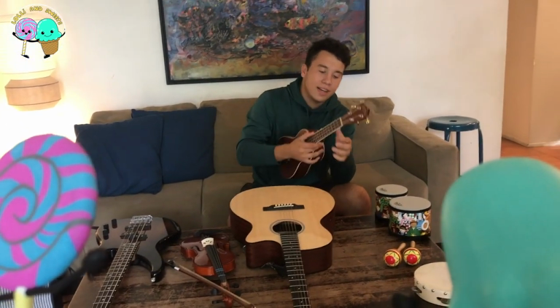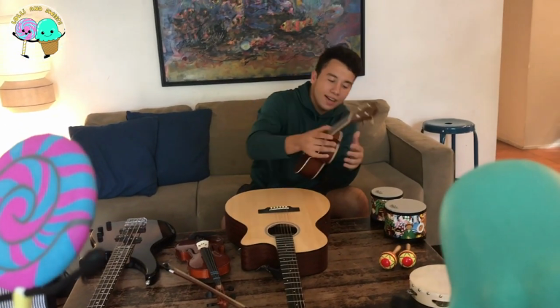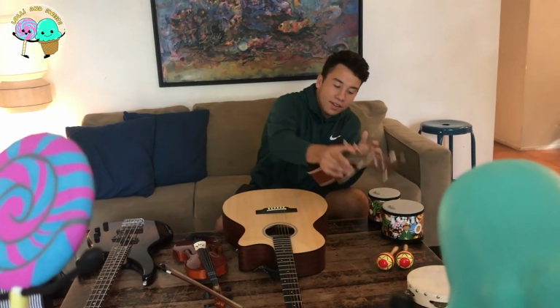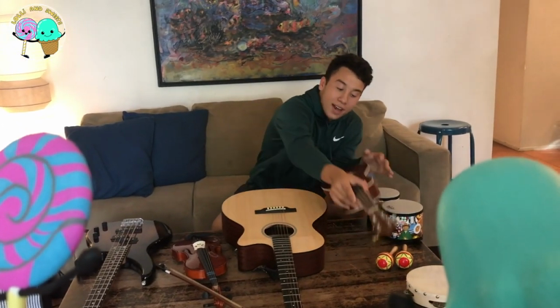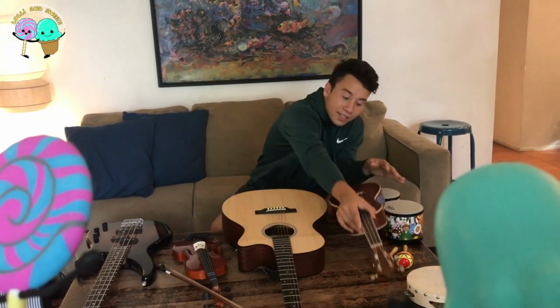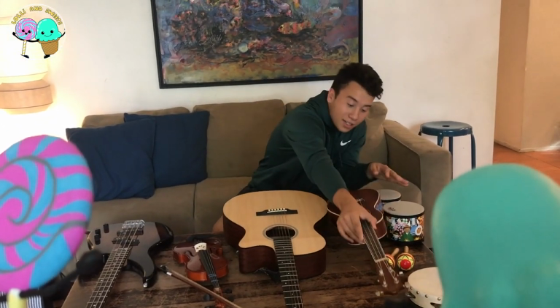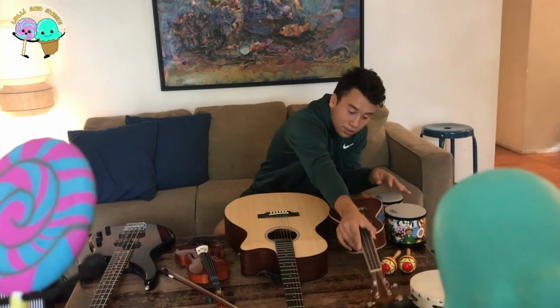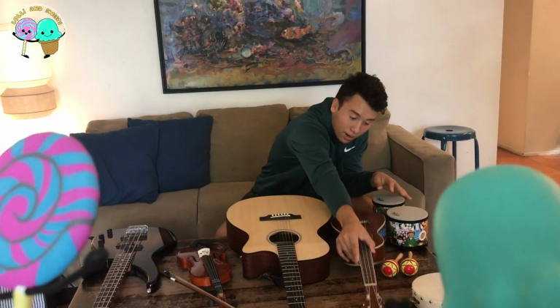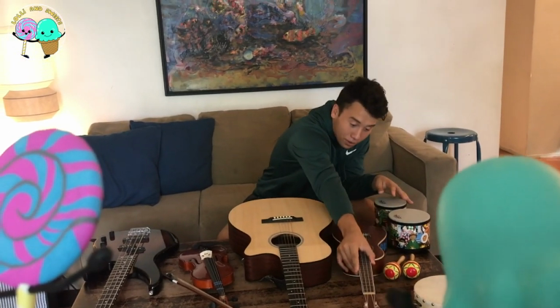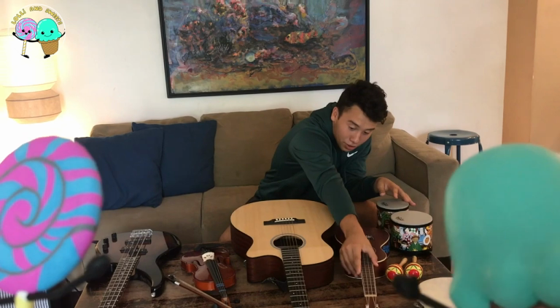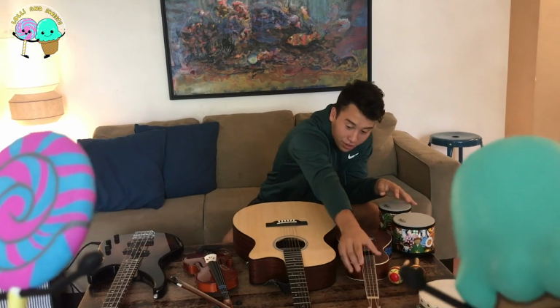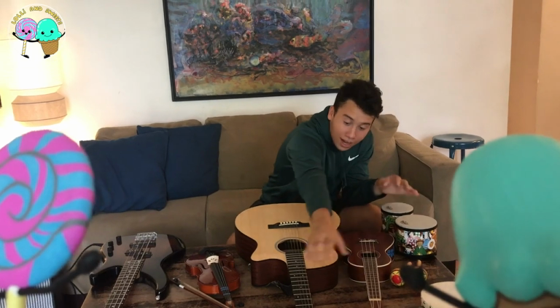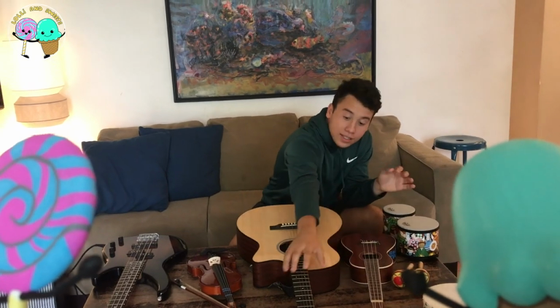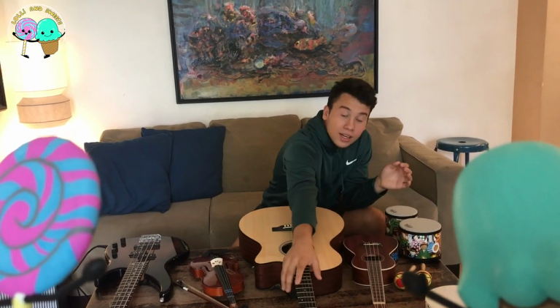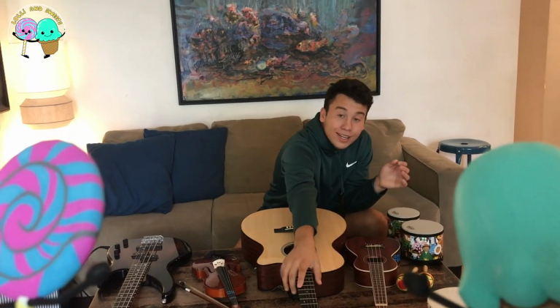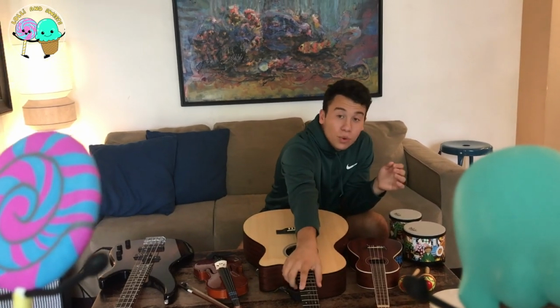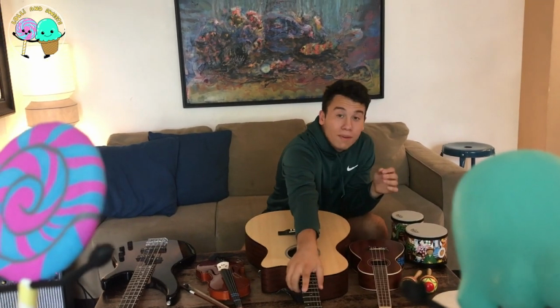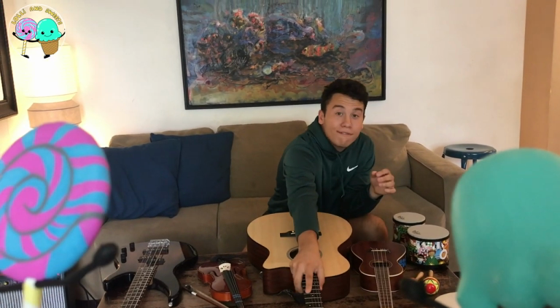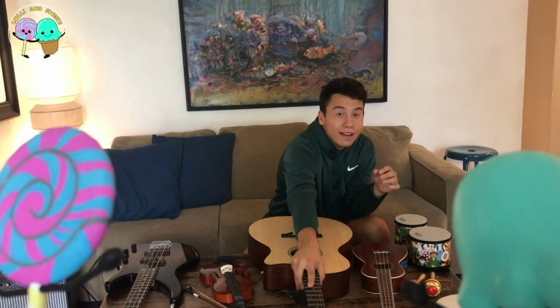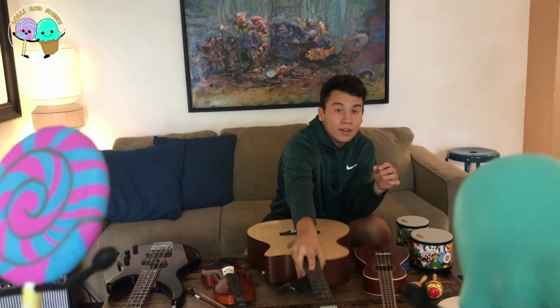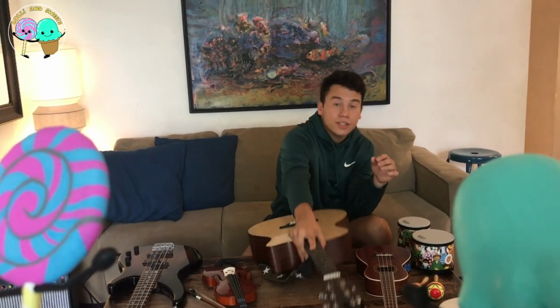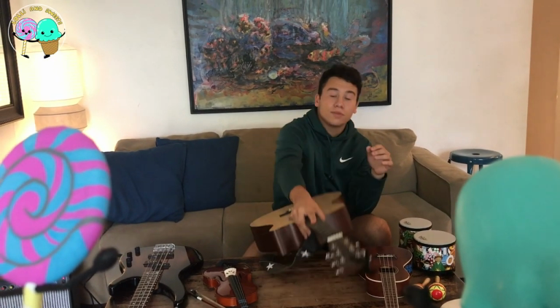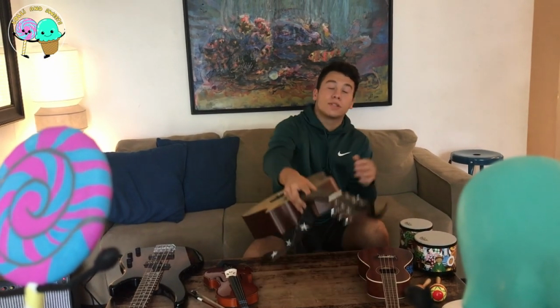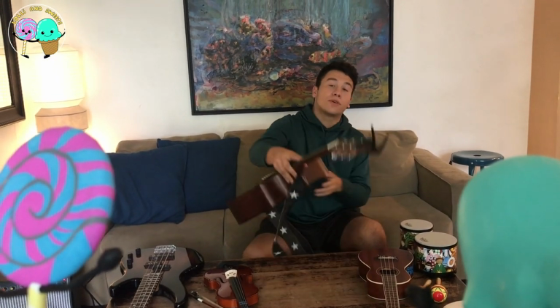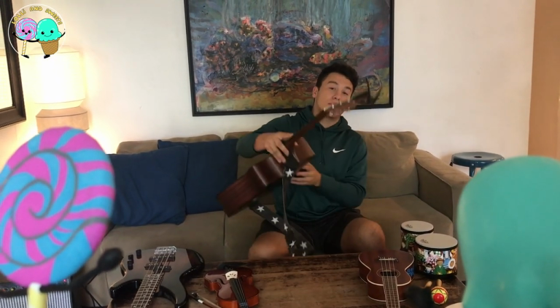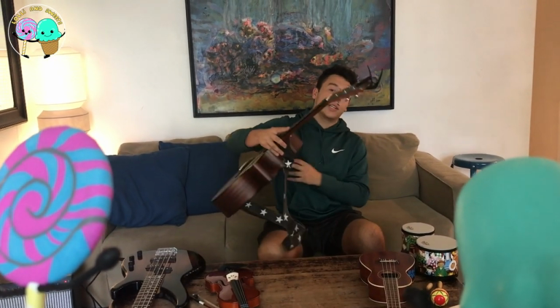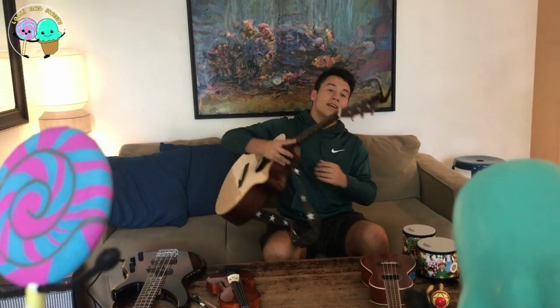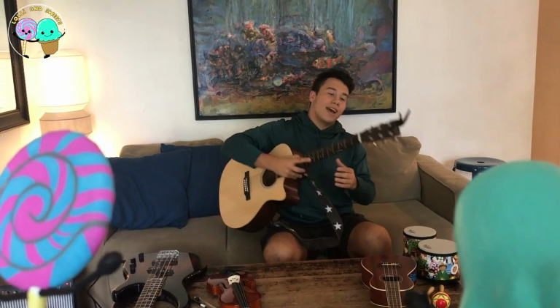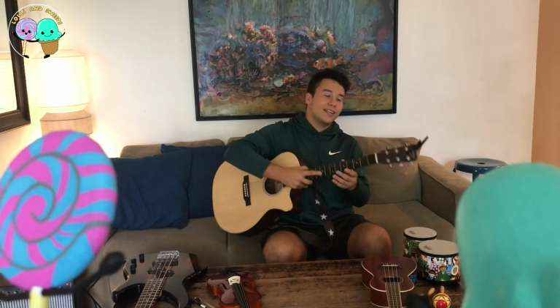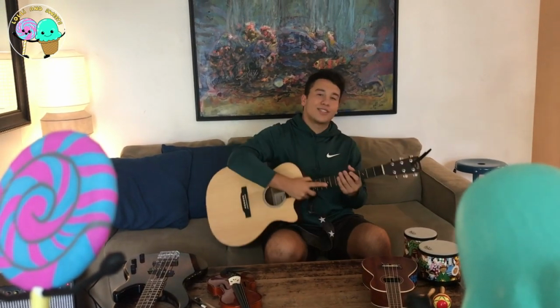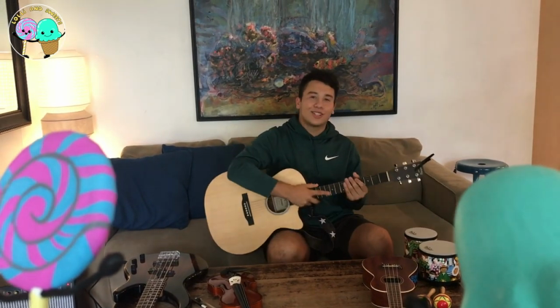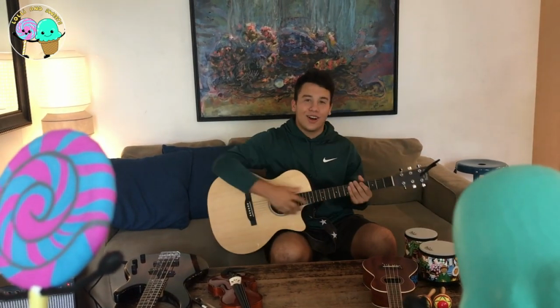Now, the next instrument I'm going to show you guys is one of my favorite instruments, personally, and it's the guitar.